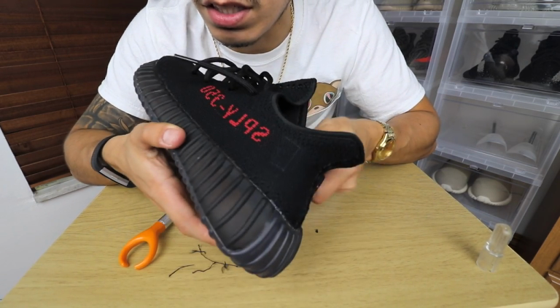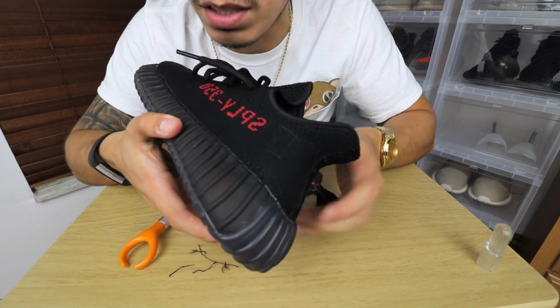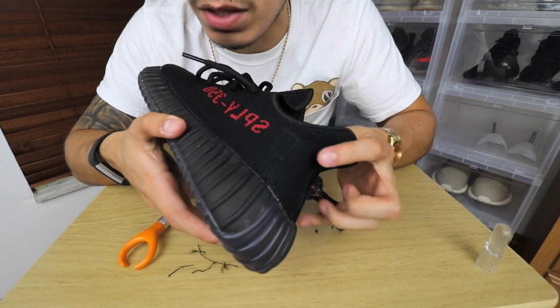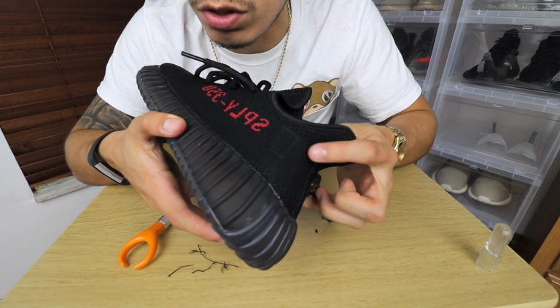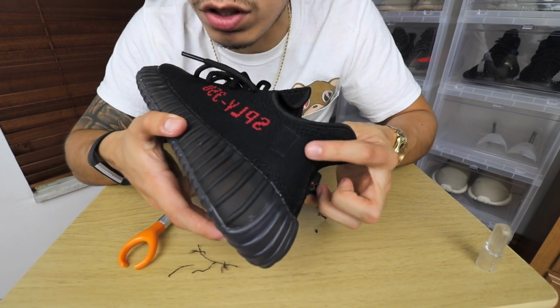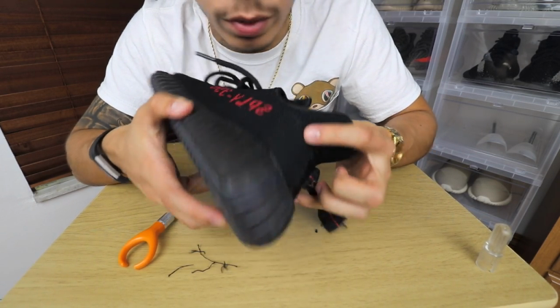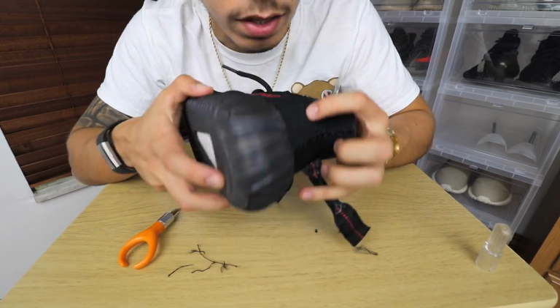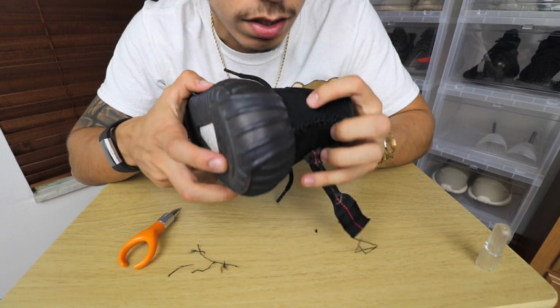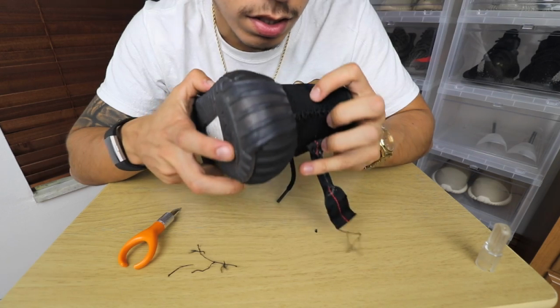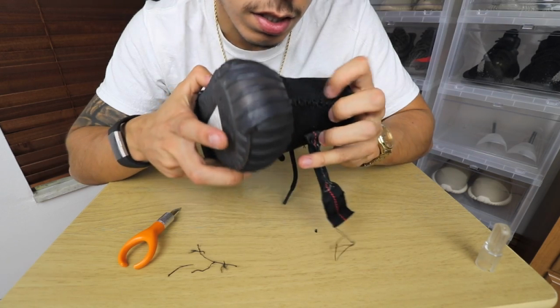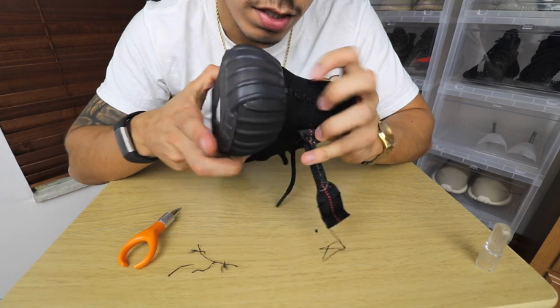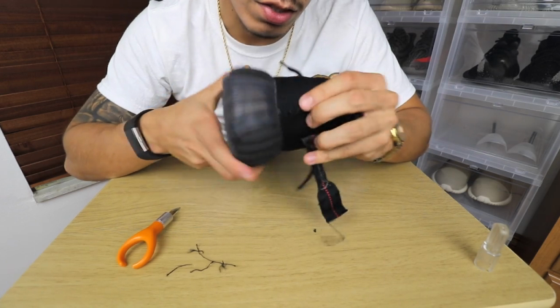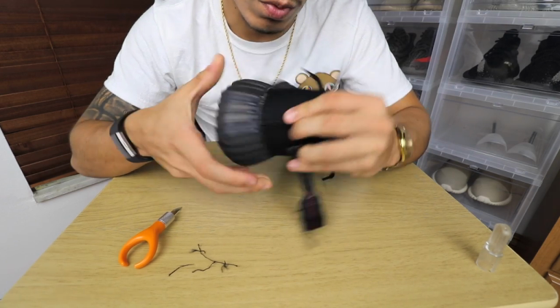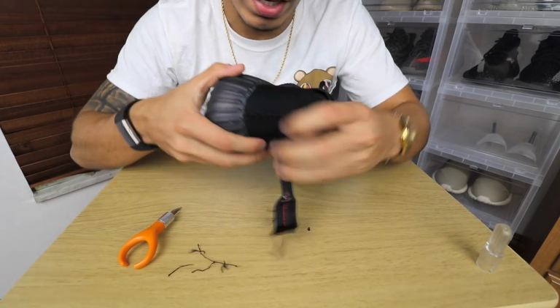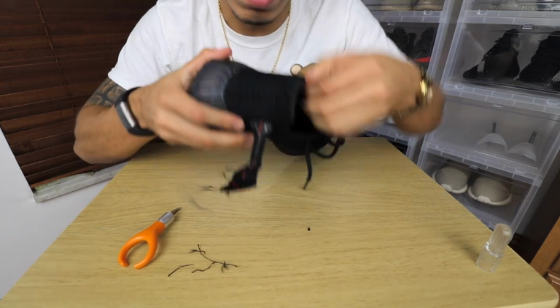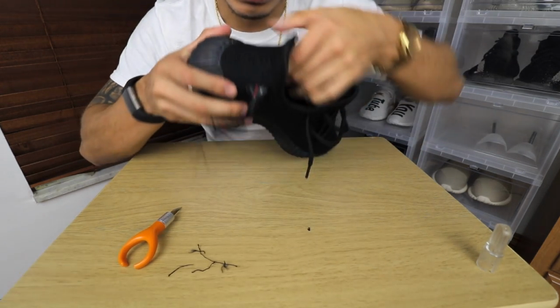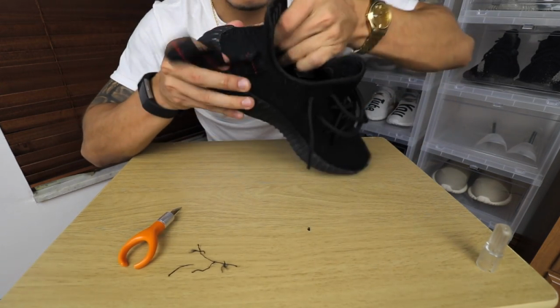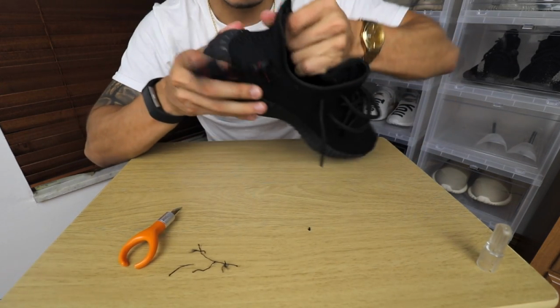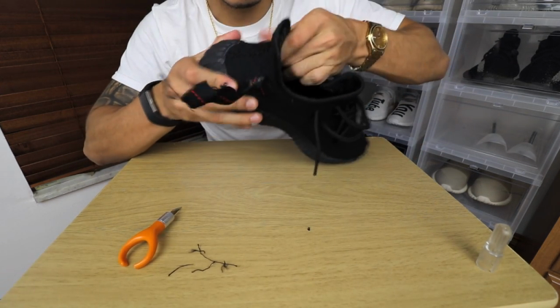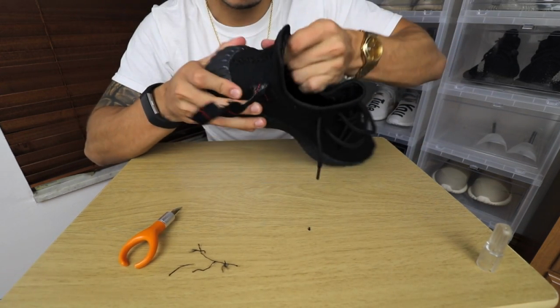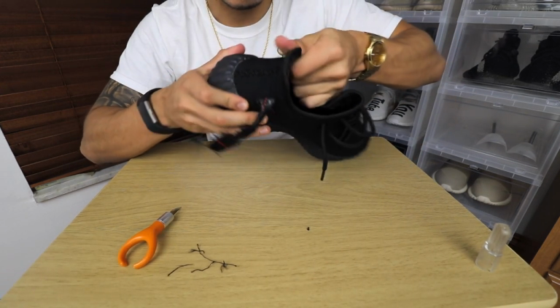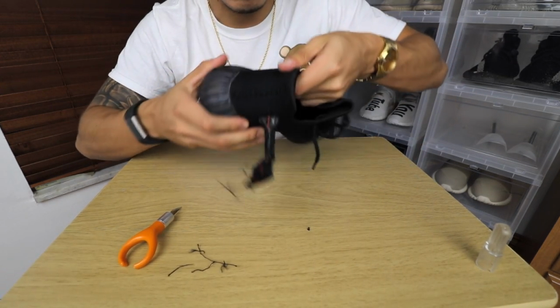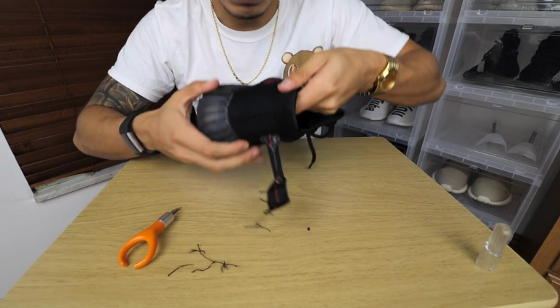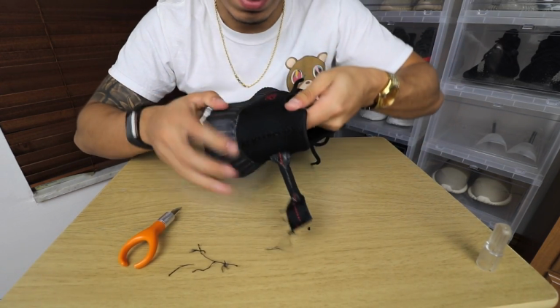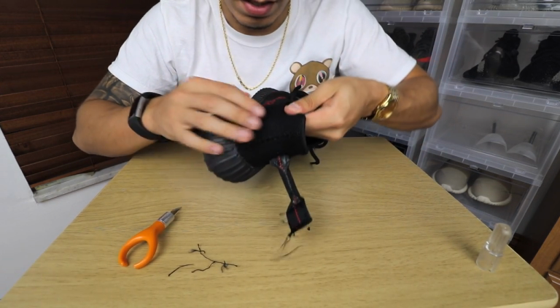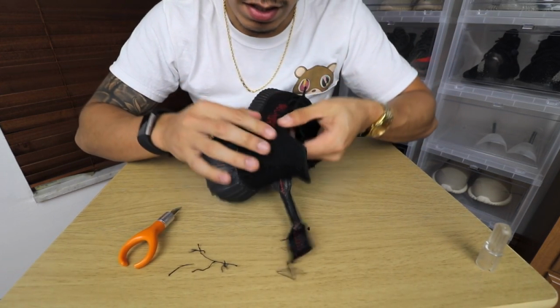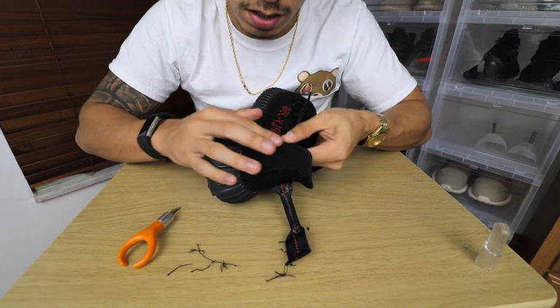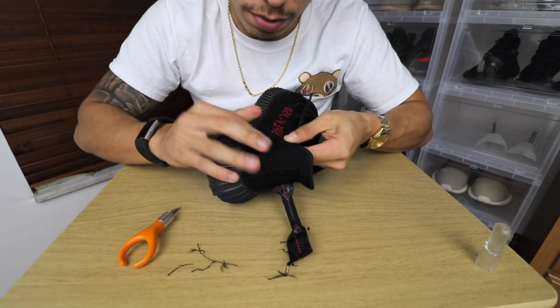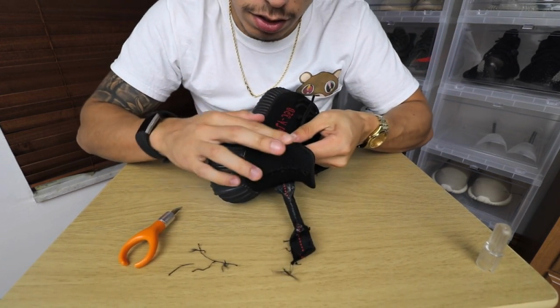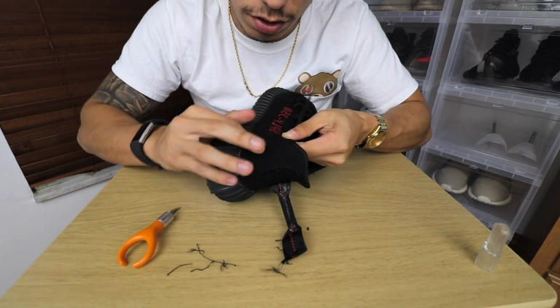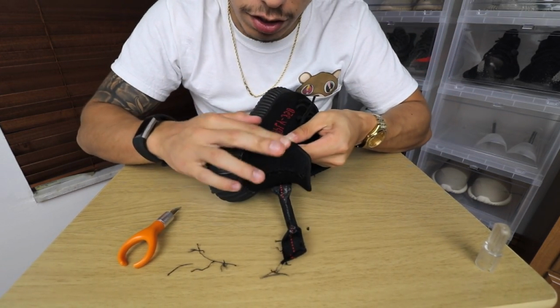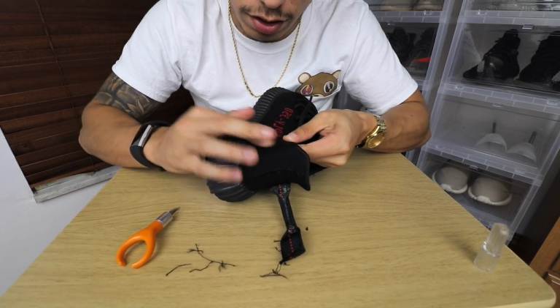Once you do one side, it's pretty simple. You gotta do it to the other side, and then to the other shoe as well, and you're all done. It's that easy of a project.